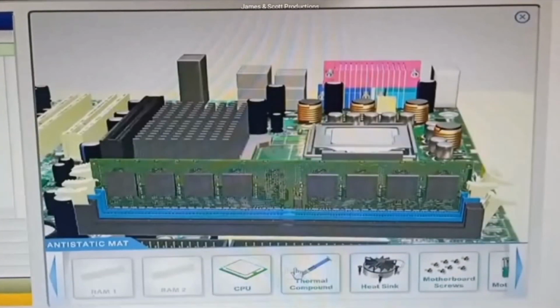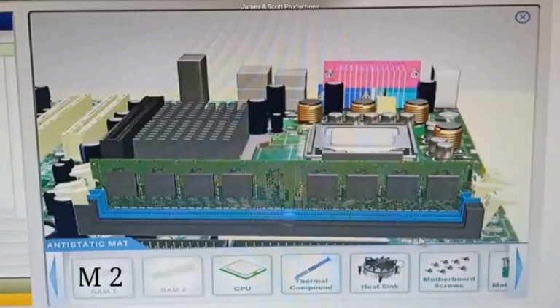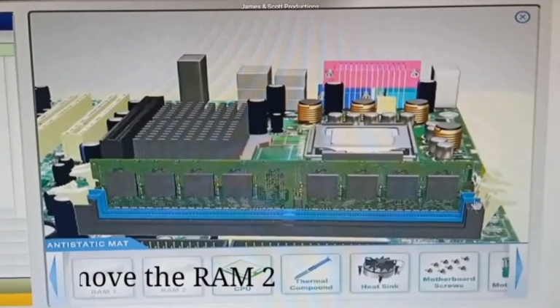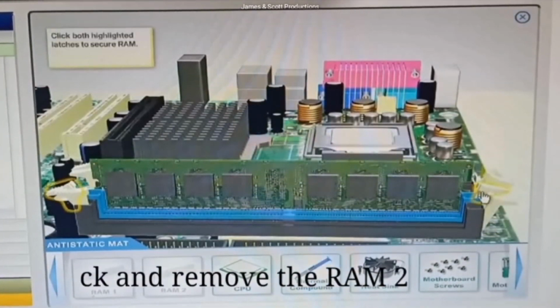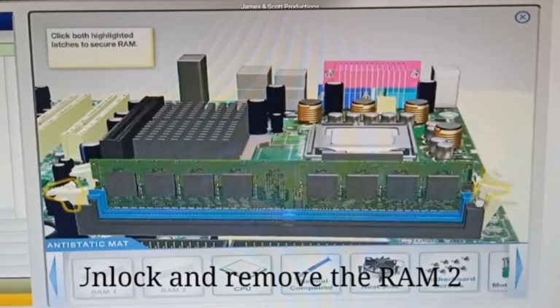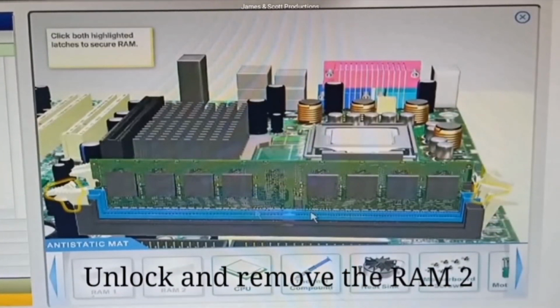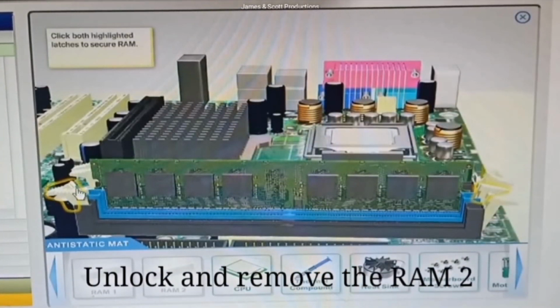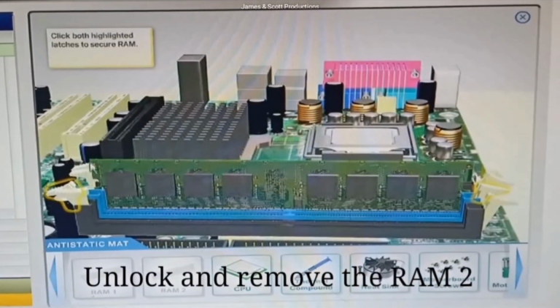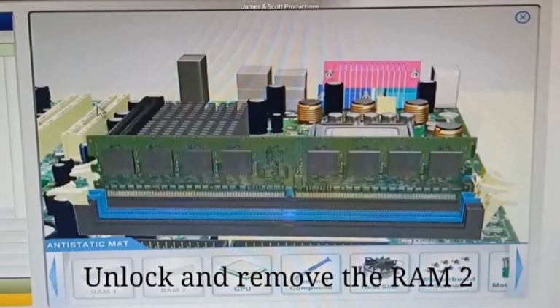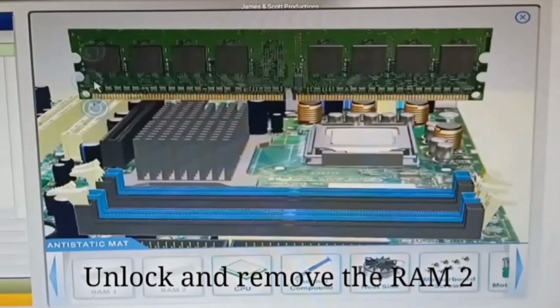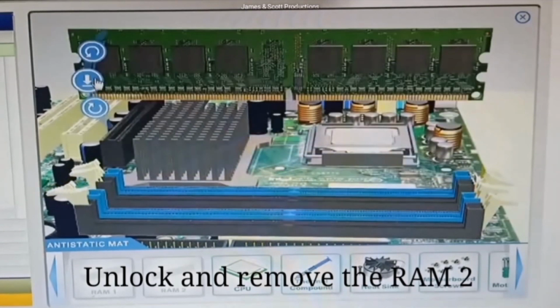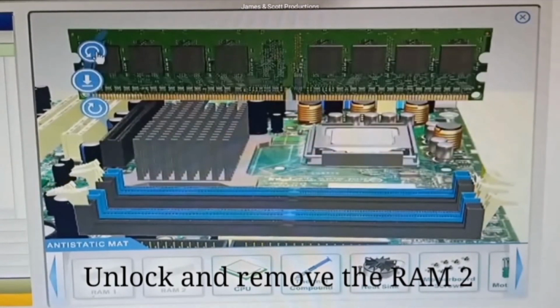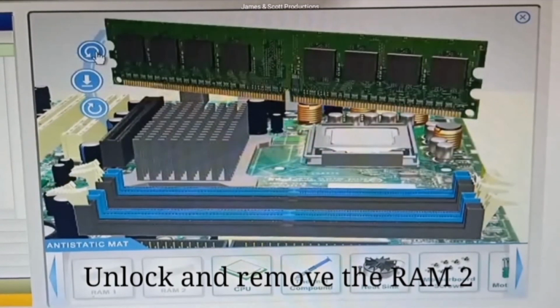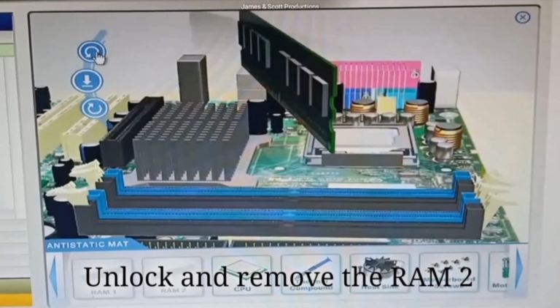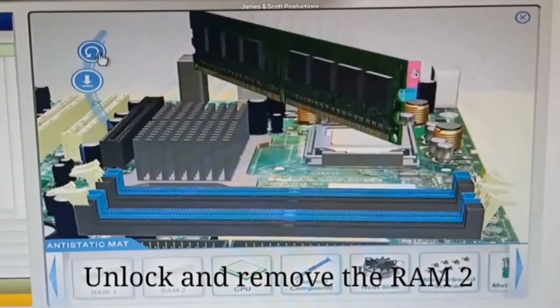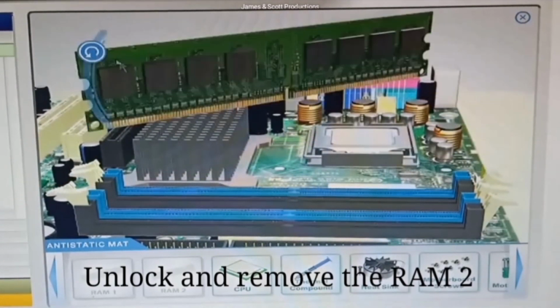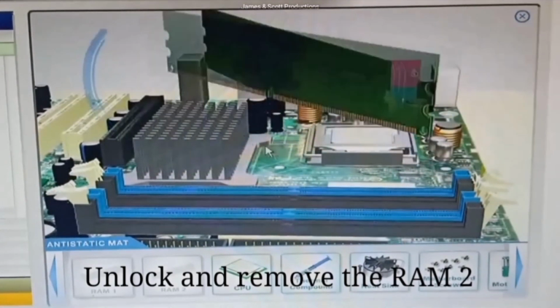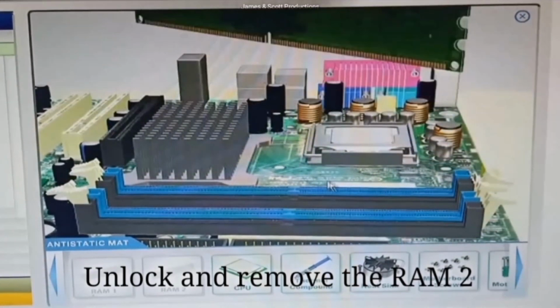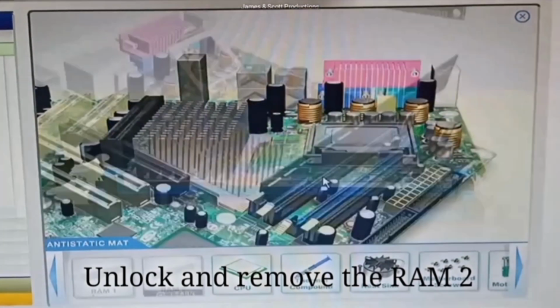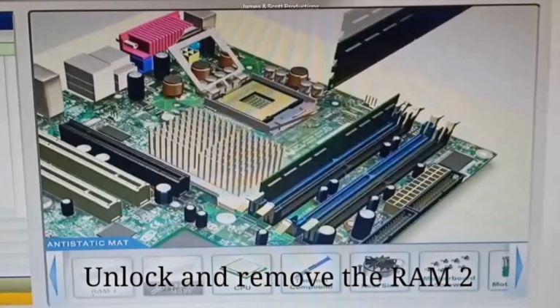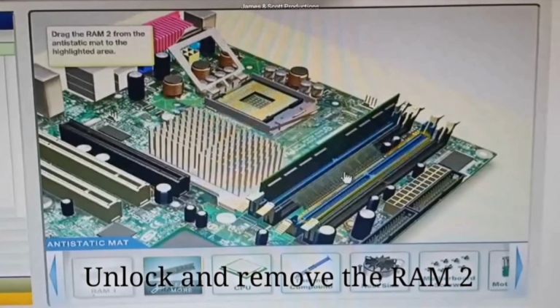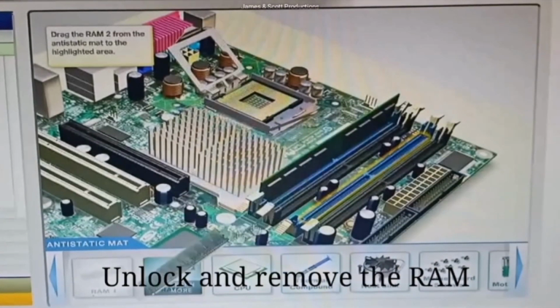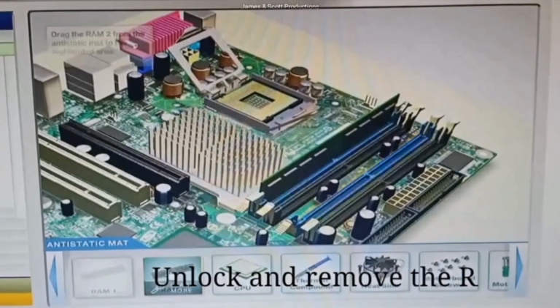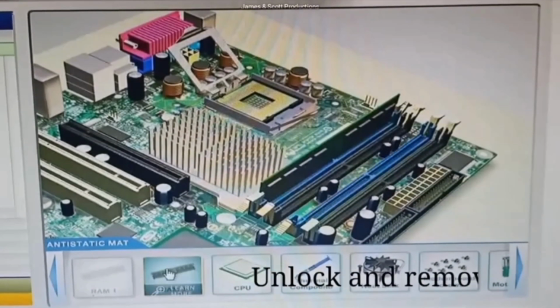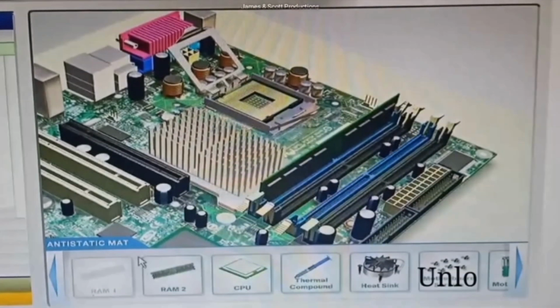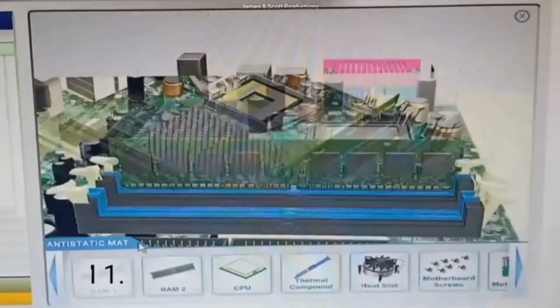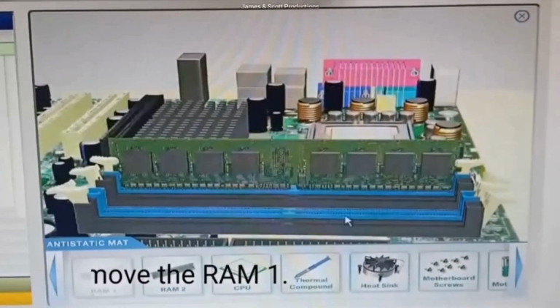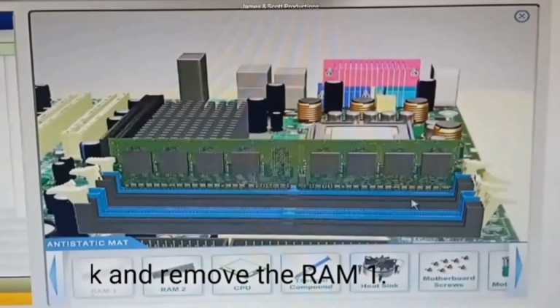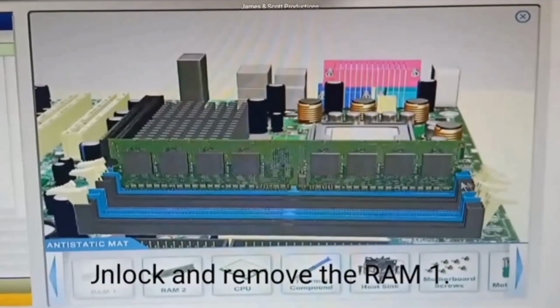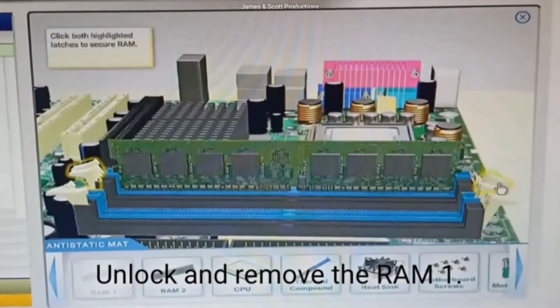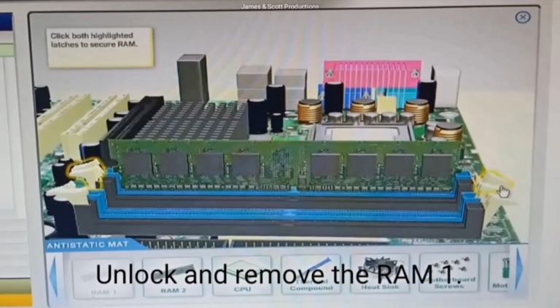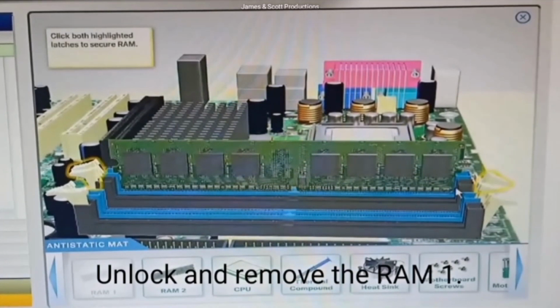Unlock and remove RAM 2. Unlock and remove RAM 1.